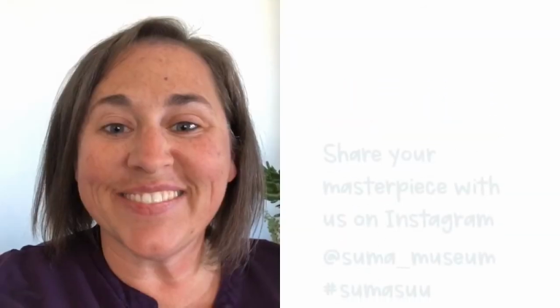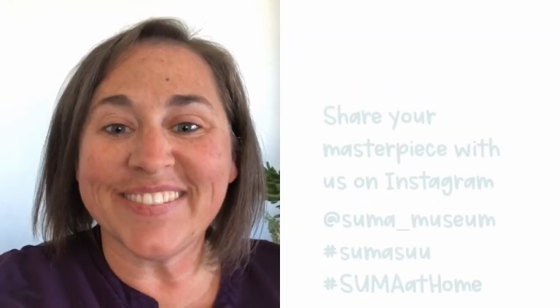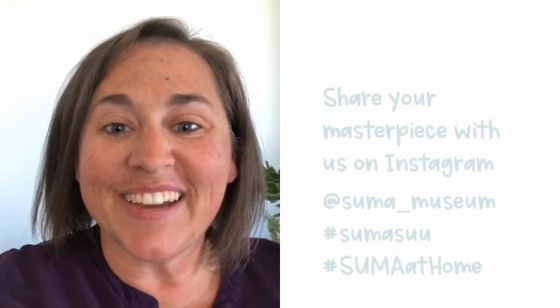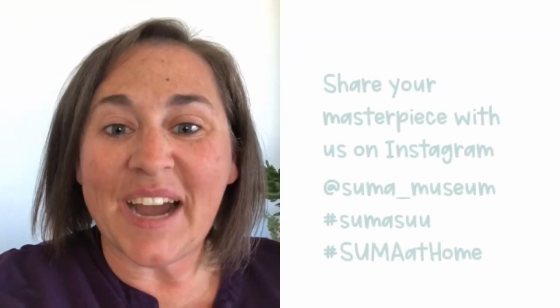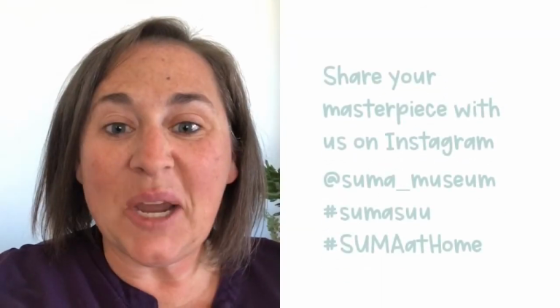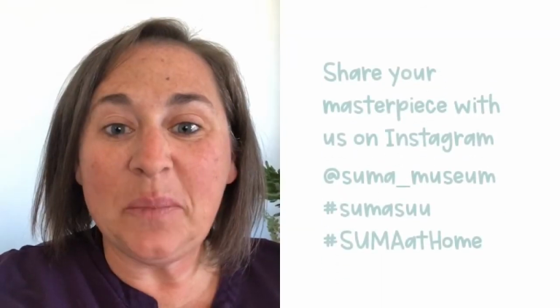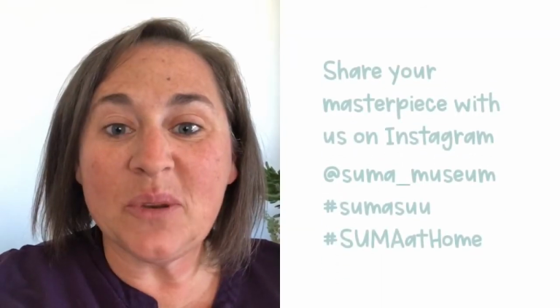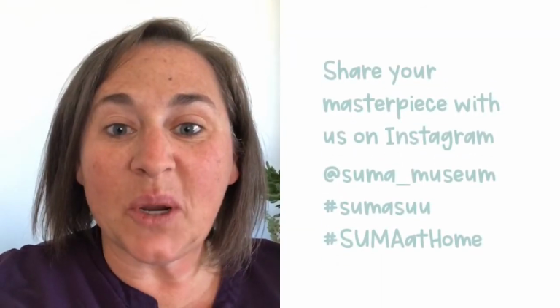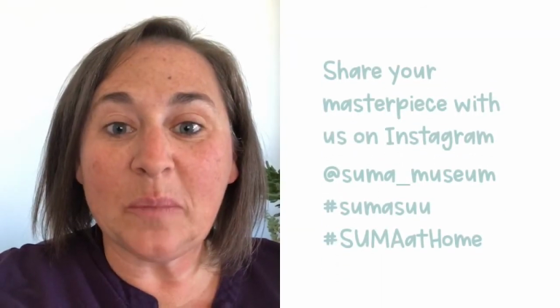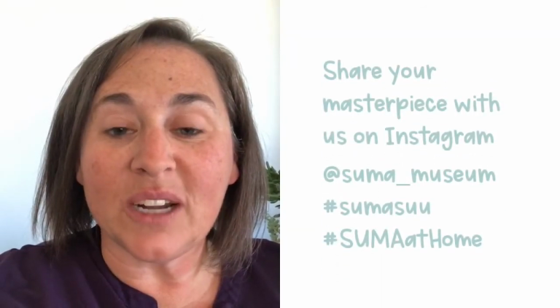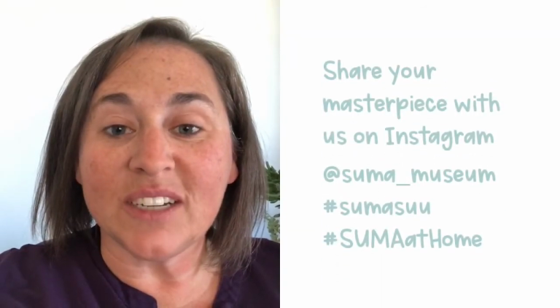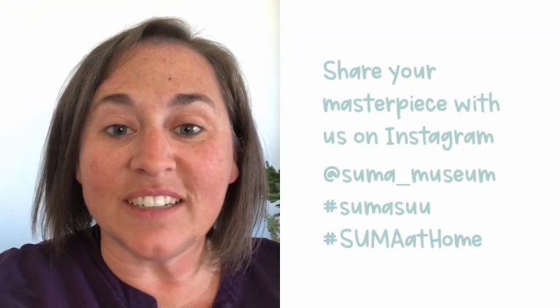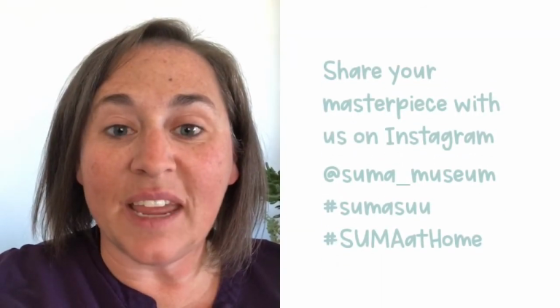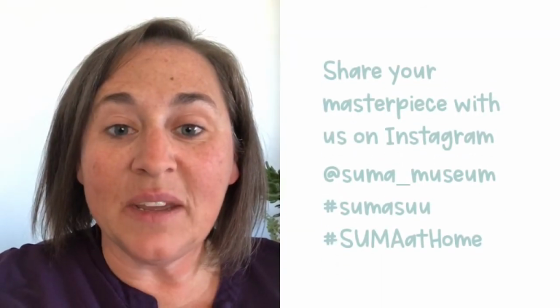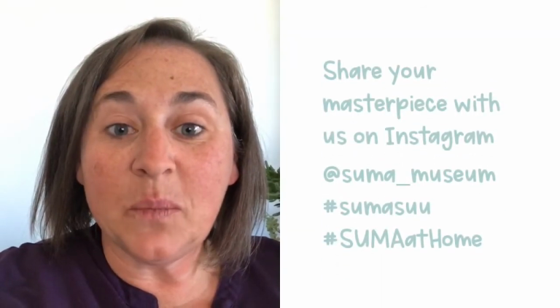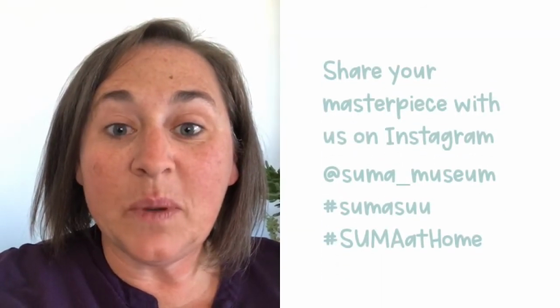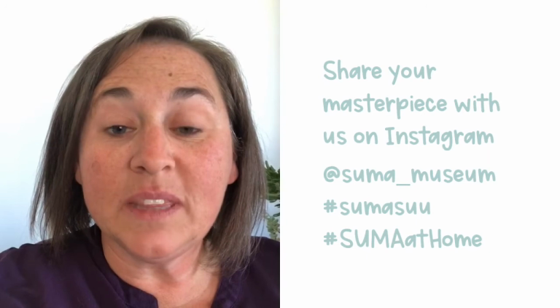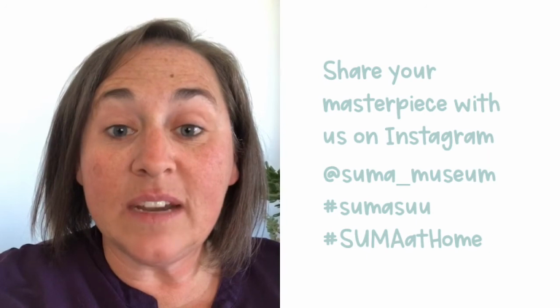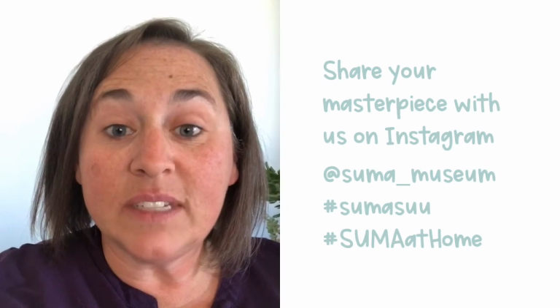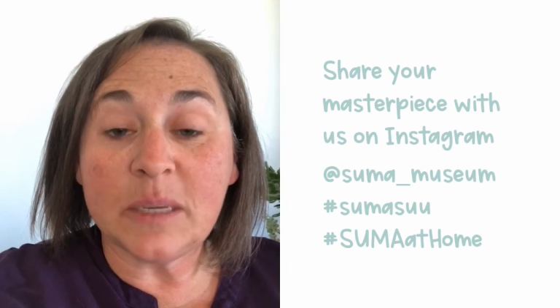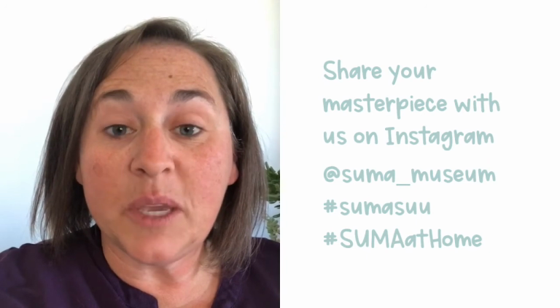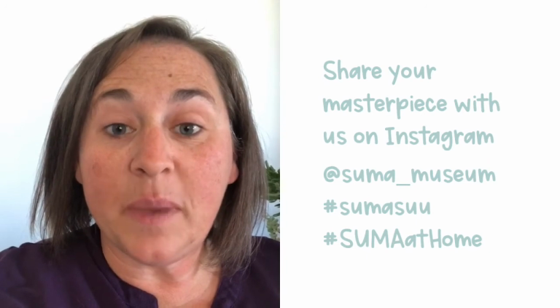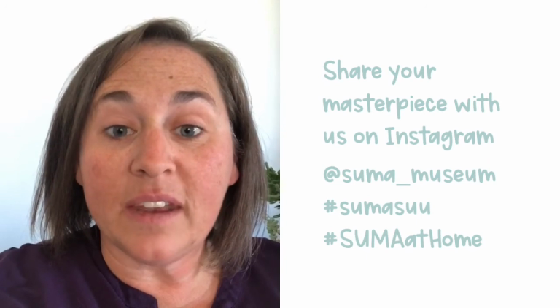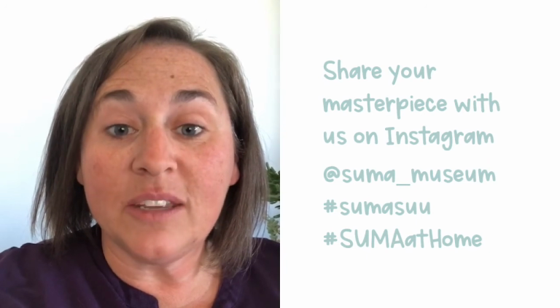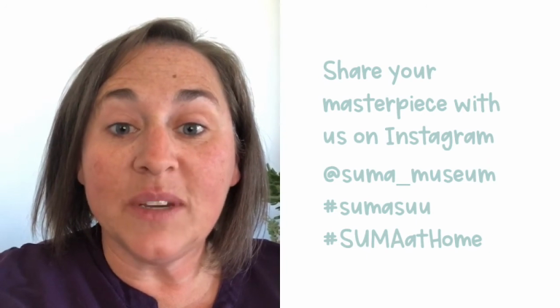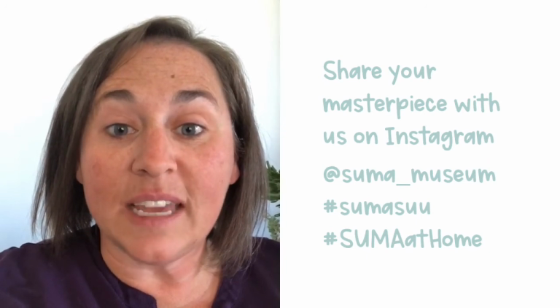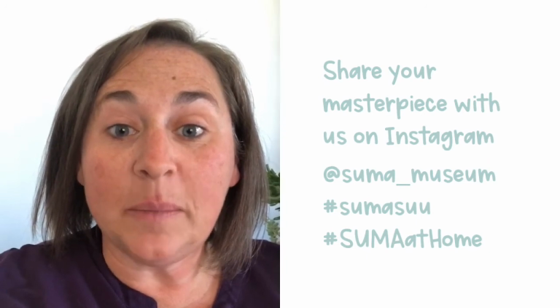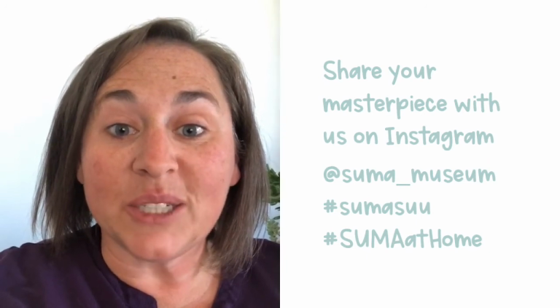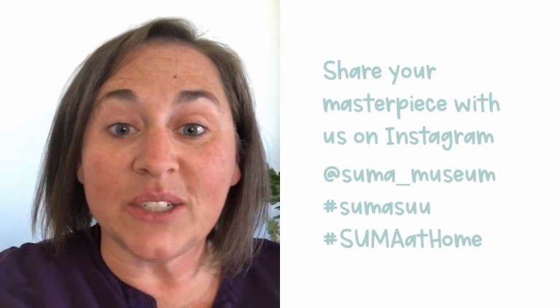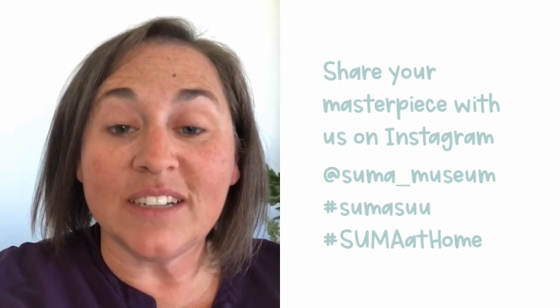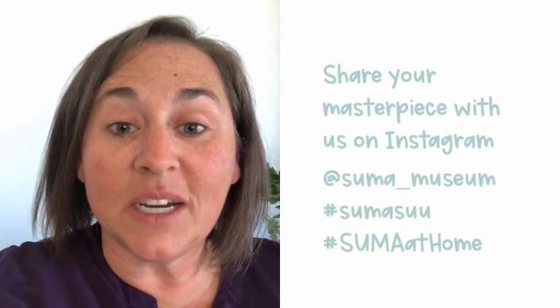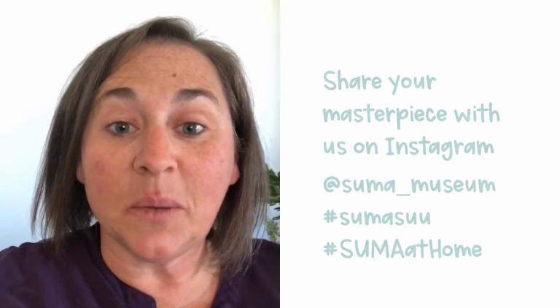I hope you enjoyed our project today. We would love to see what you made — you can take a picture and share it with us.